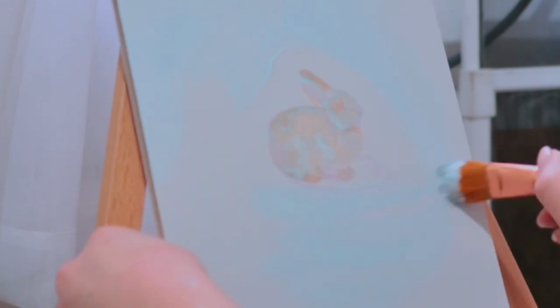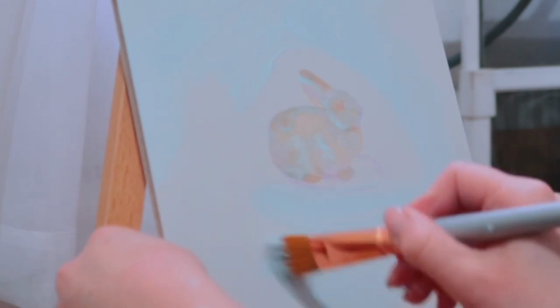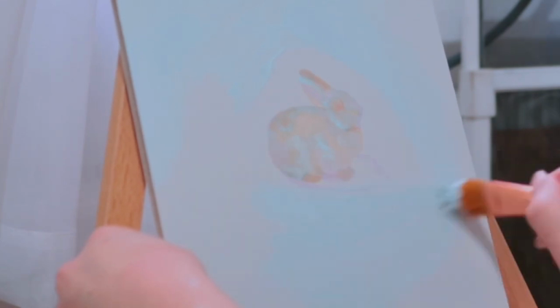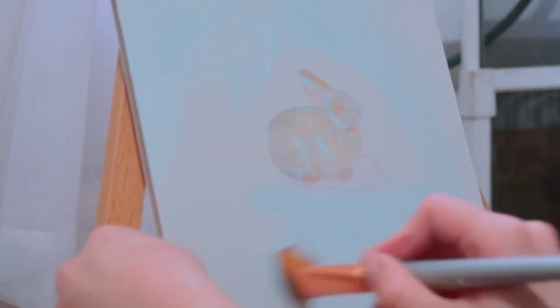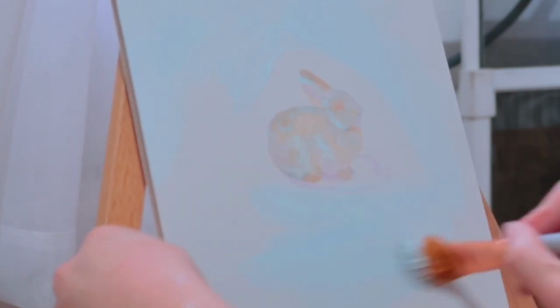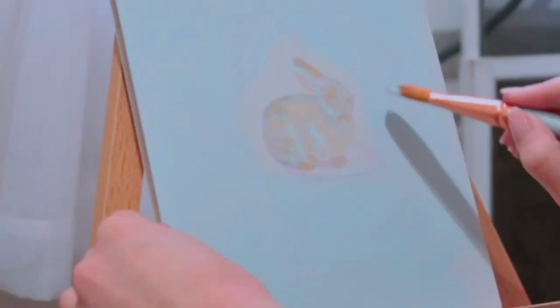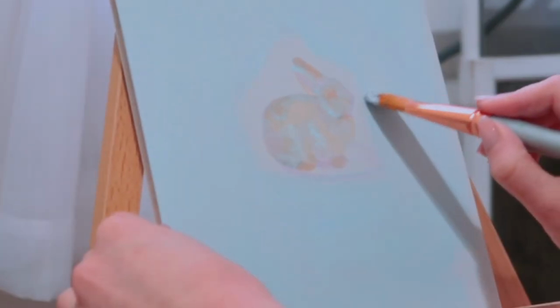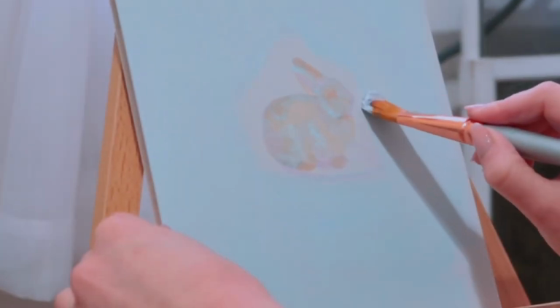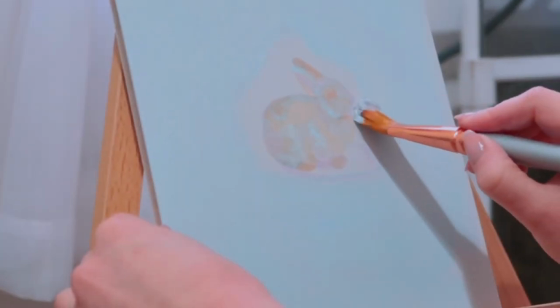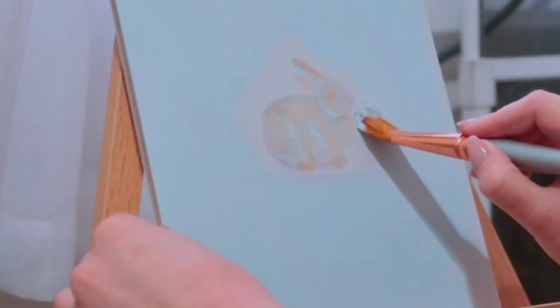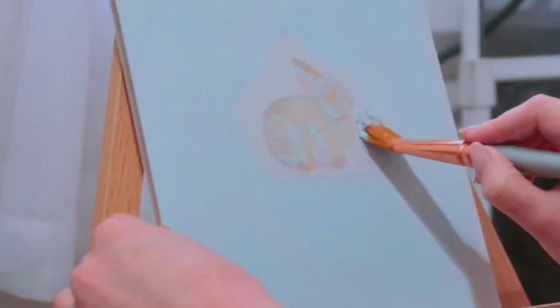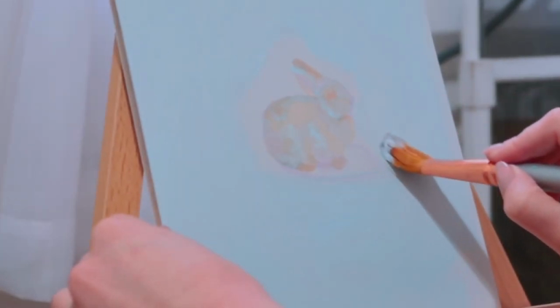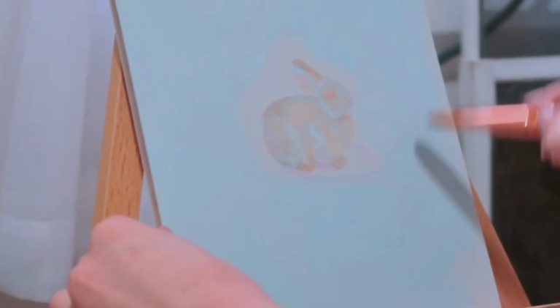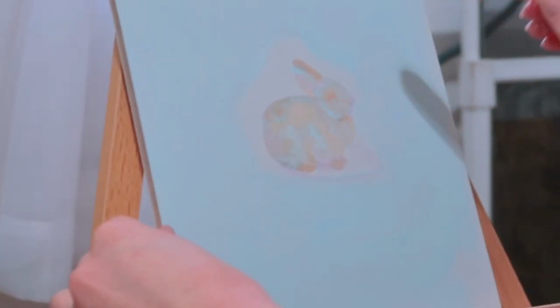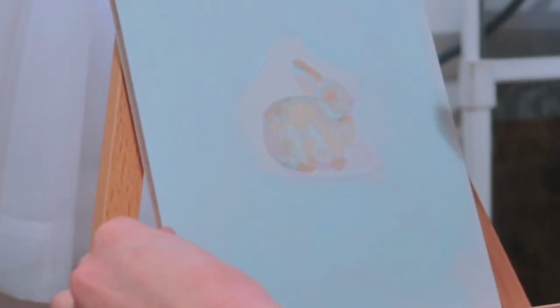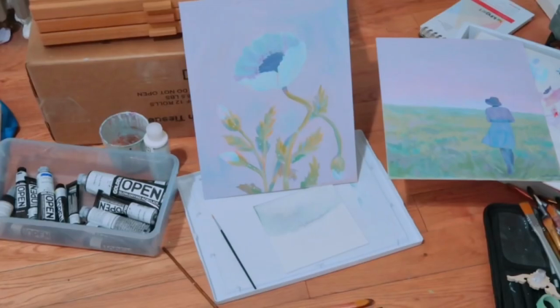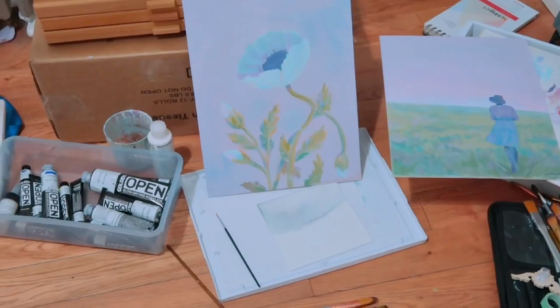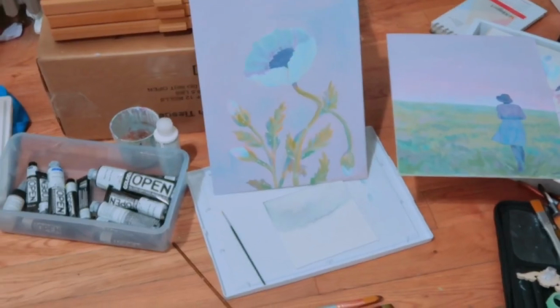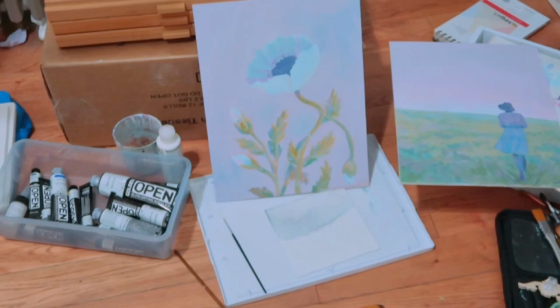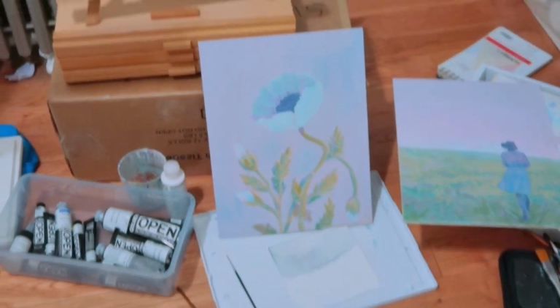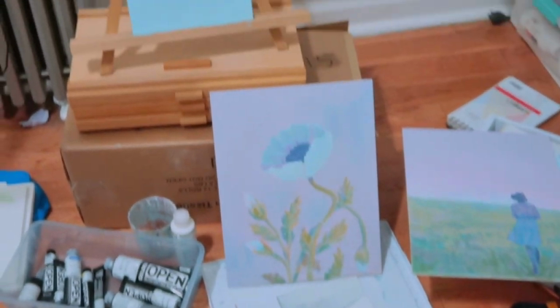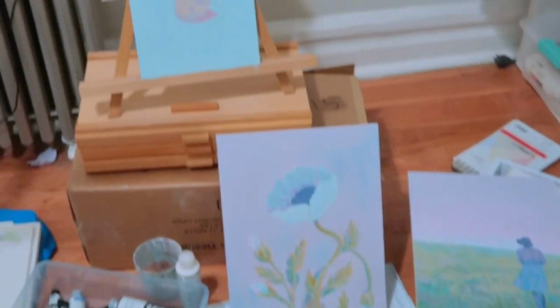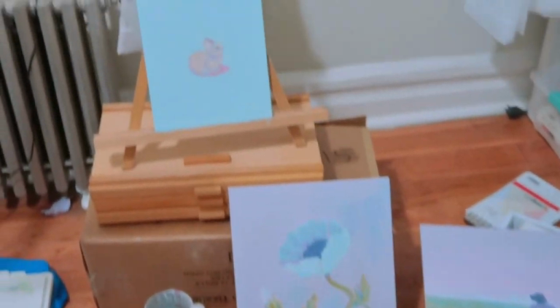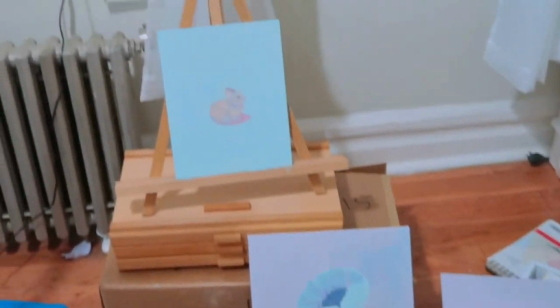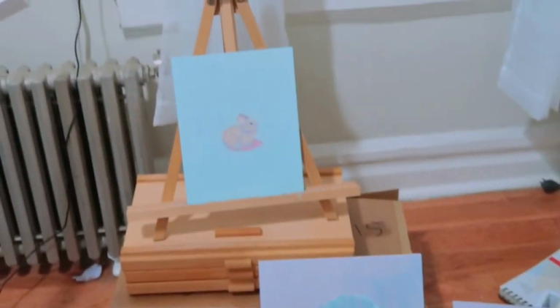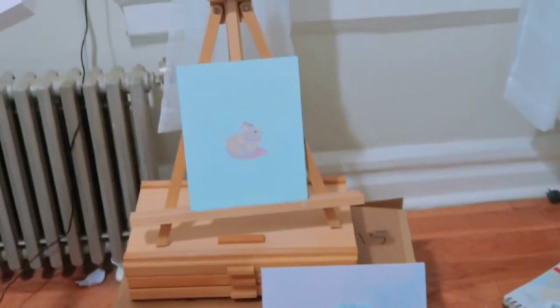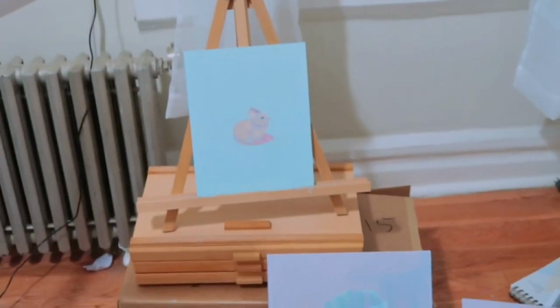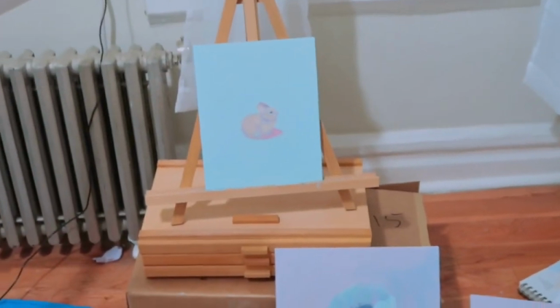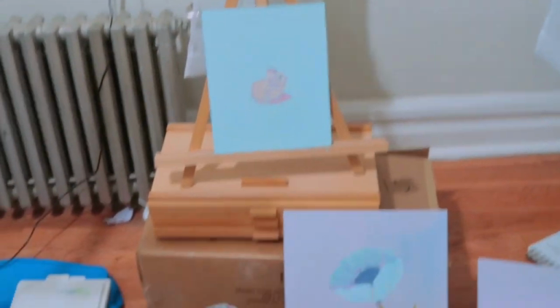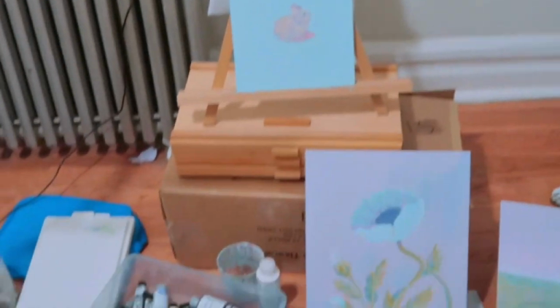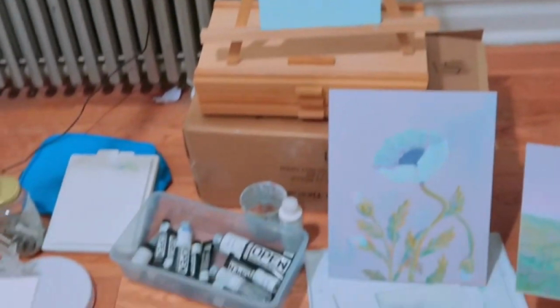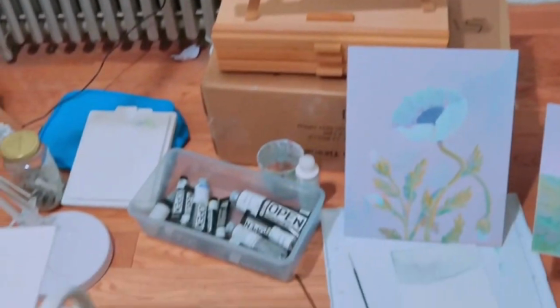I started out with these three, and I painted them all on the floor of my New York City apartment — so excuse the mess, but this is the before that we're dealing with.